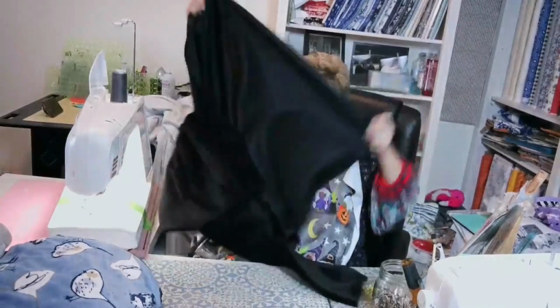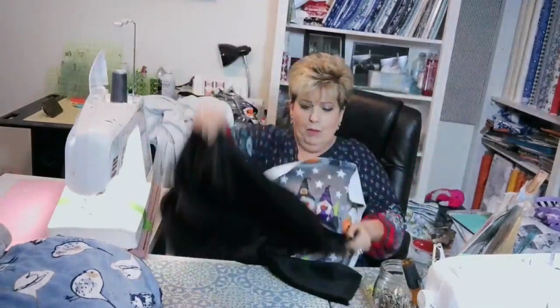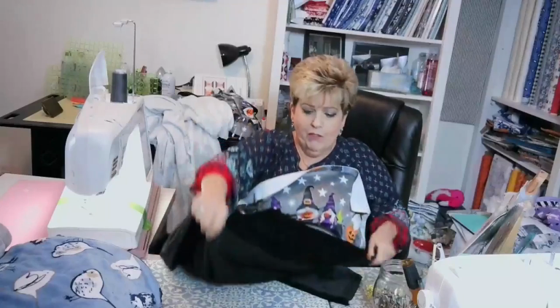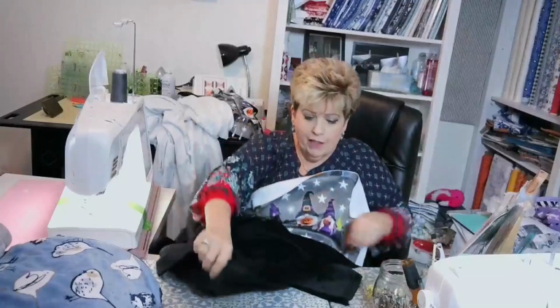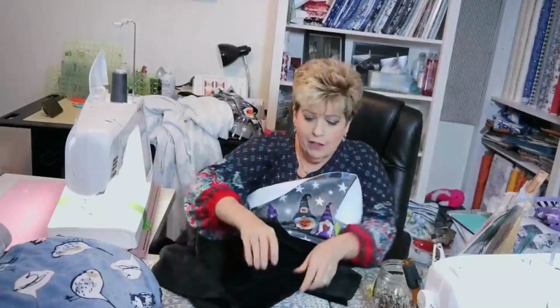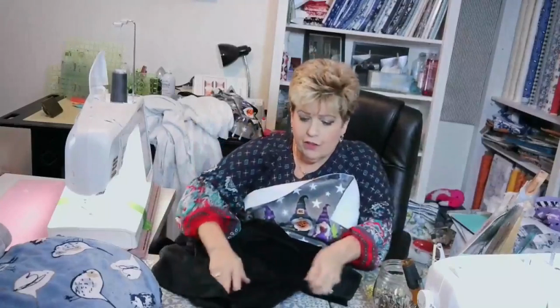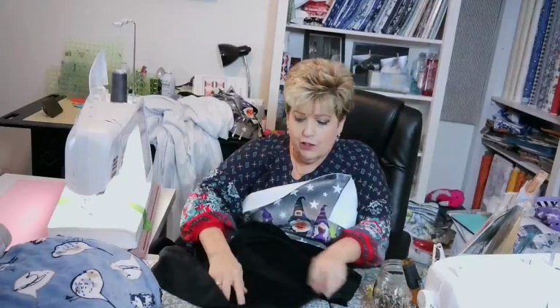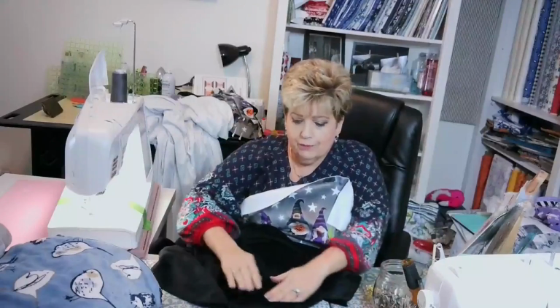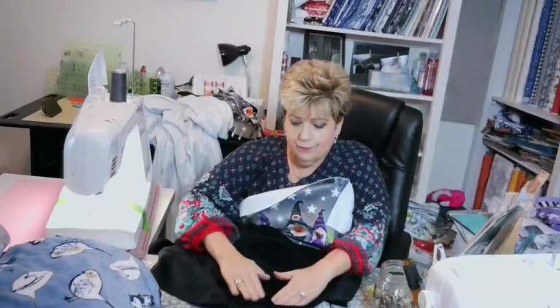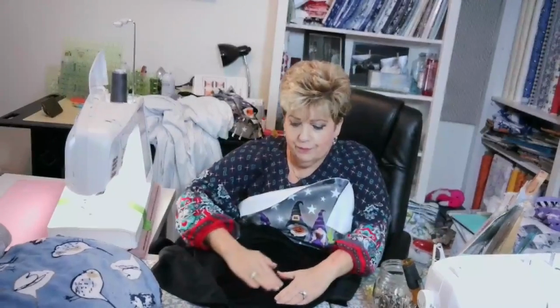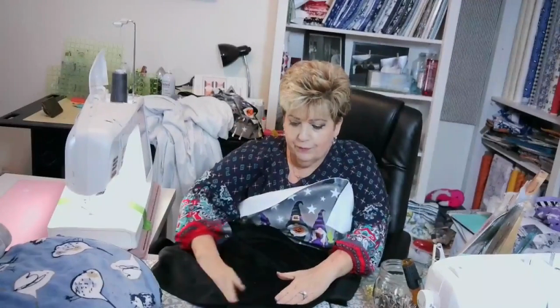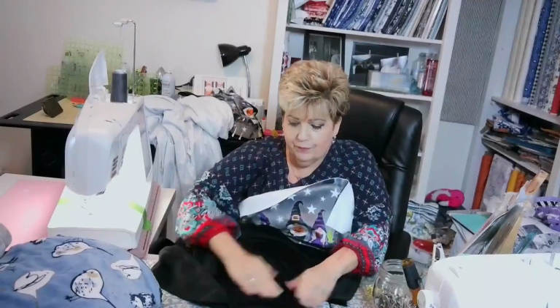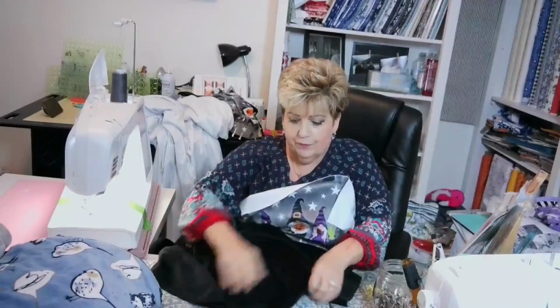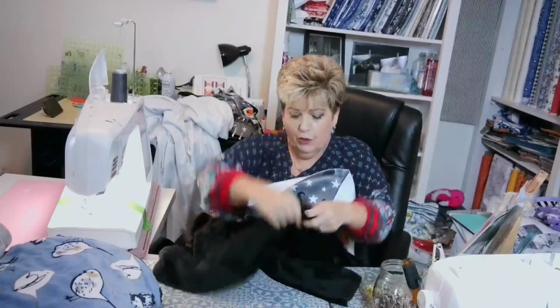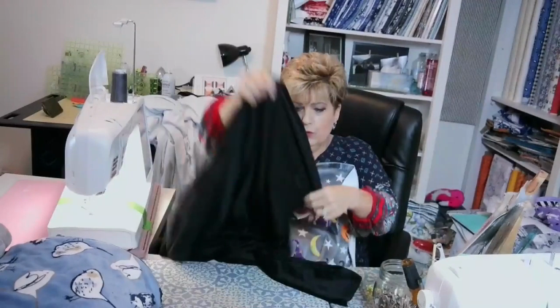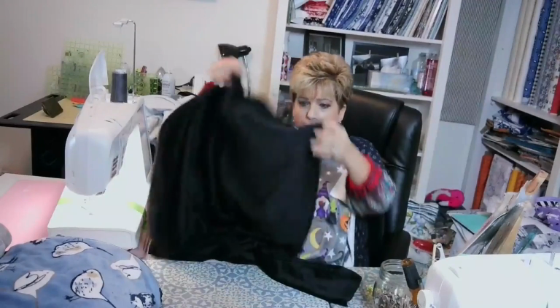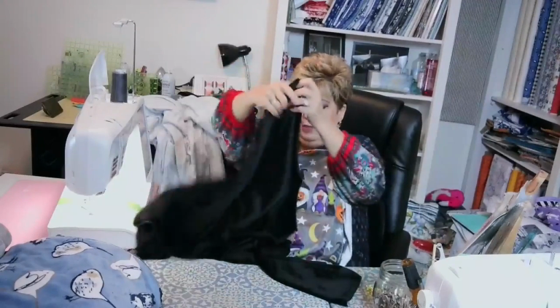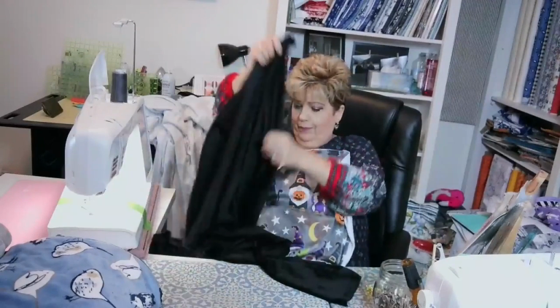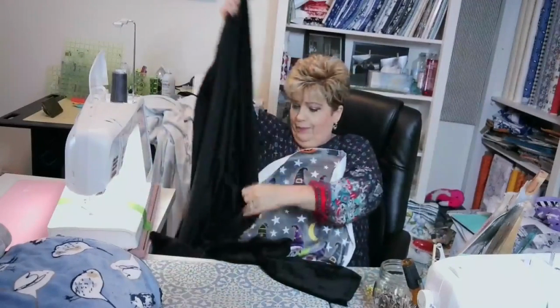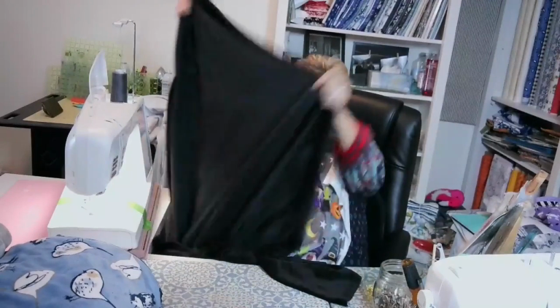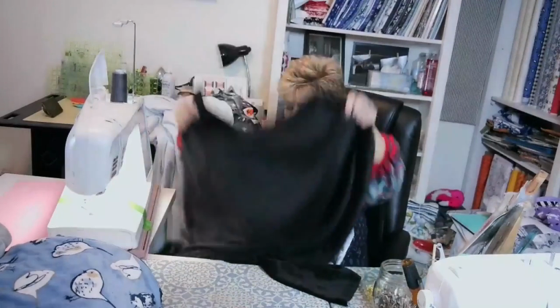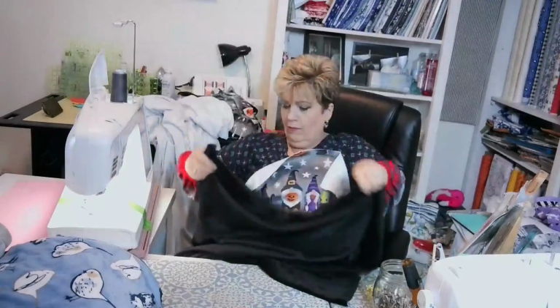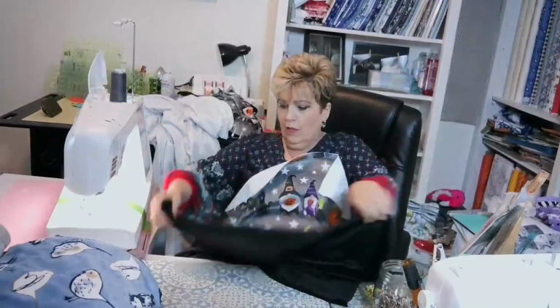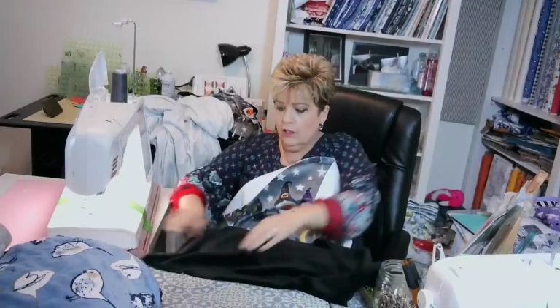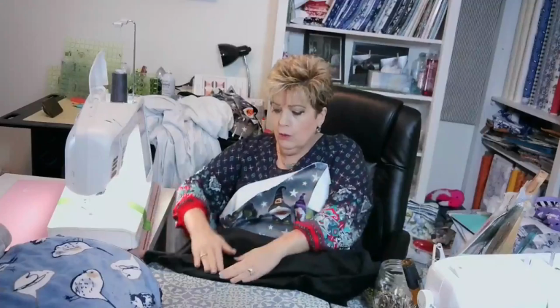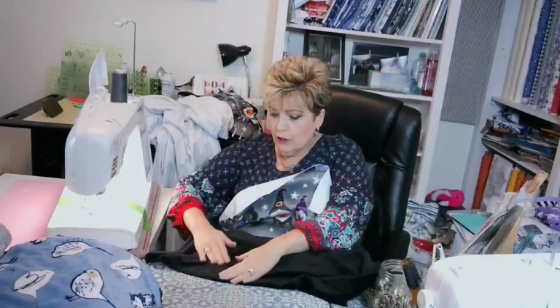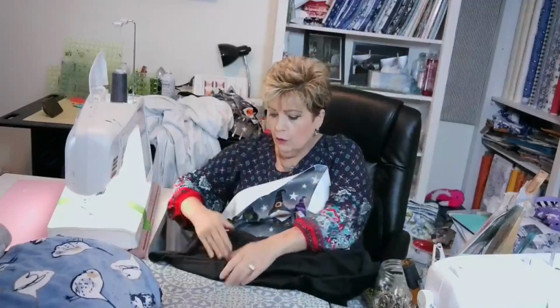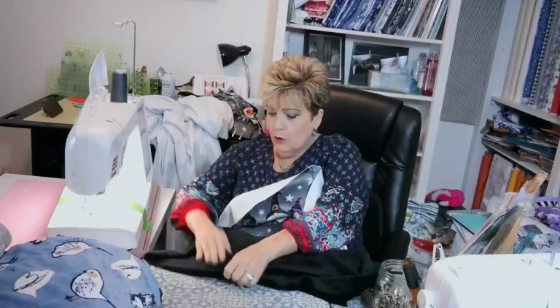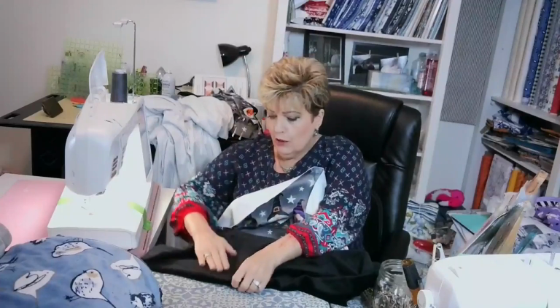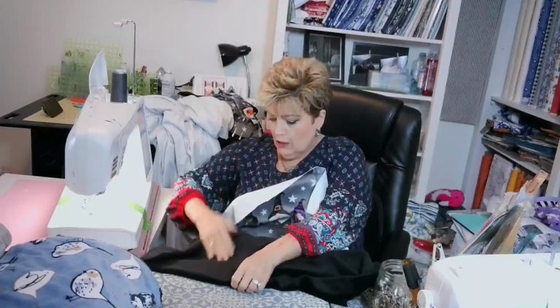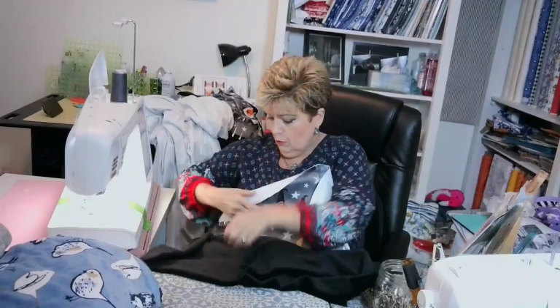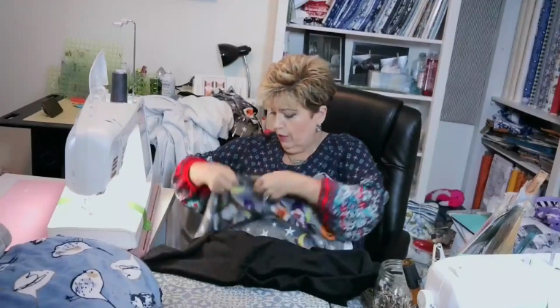I'm going to find the selvedge here. It goes this way because you want it to go the same direction.